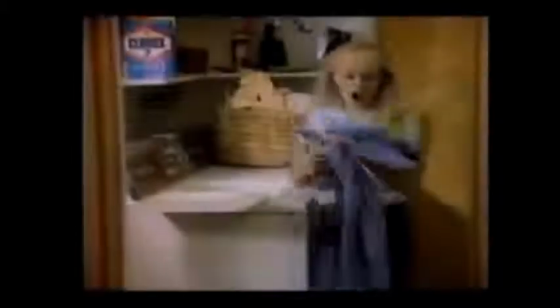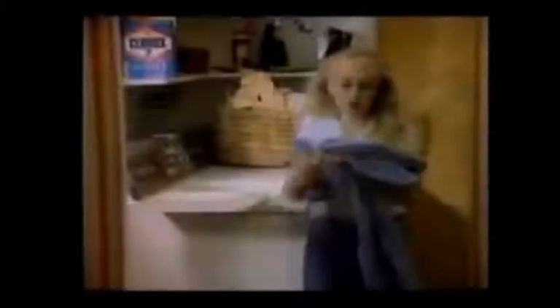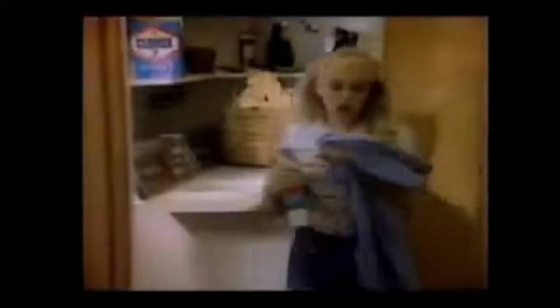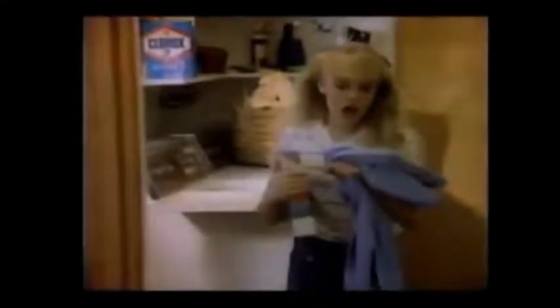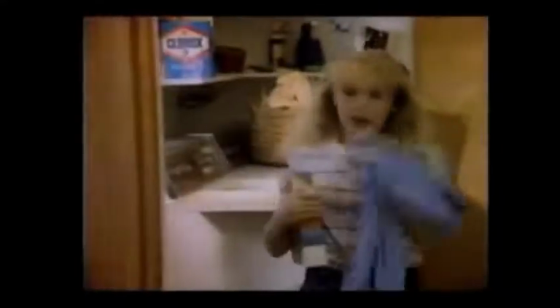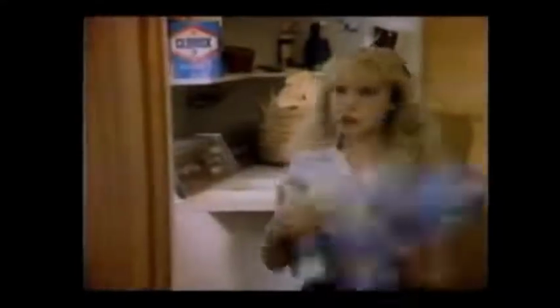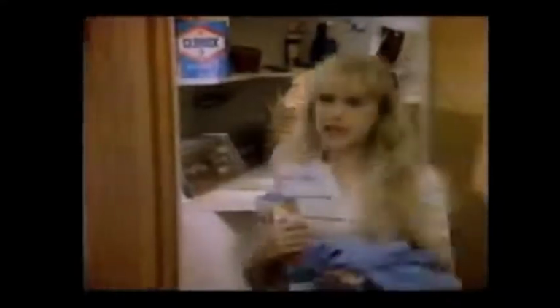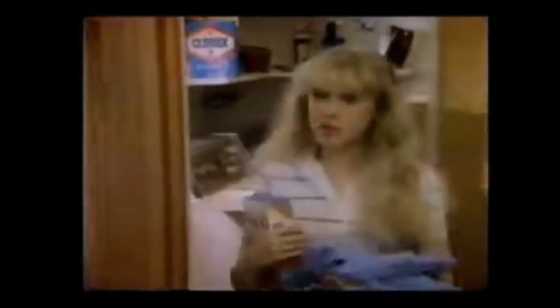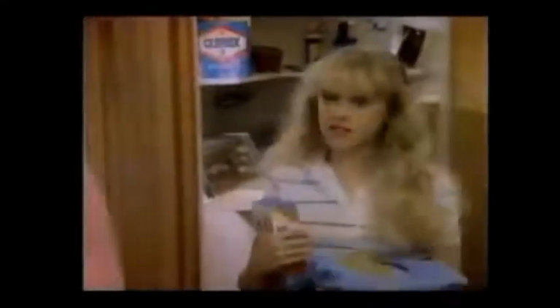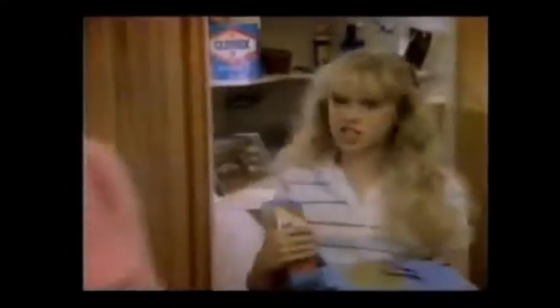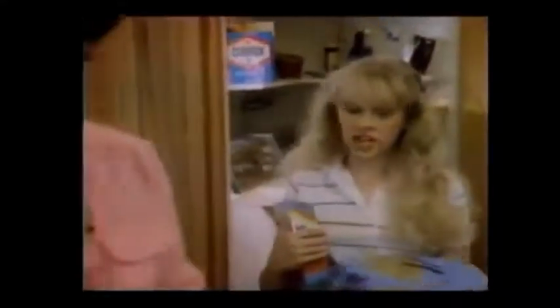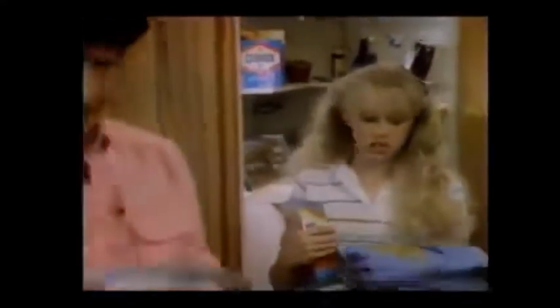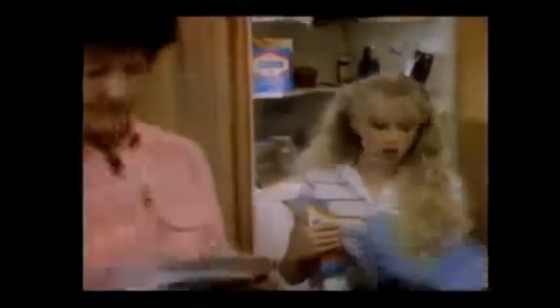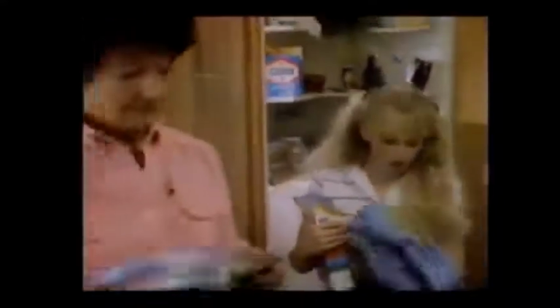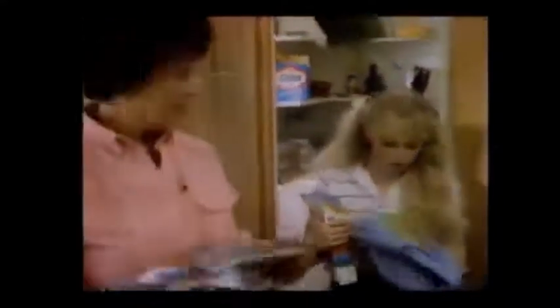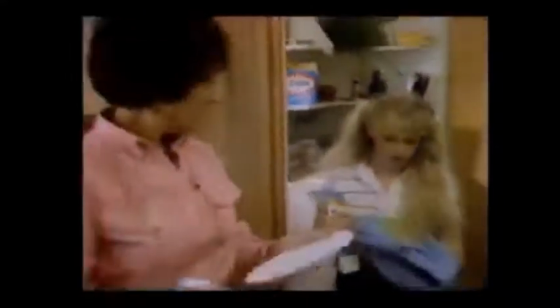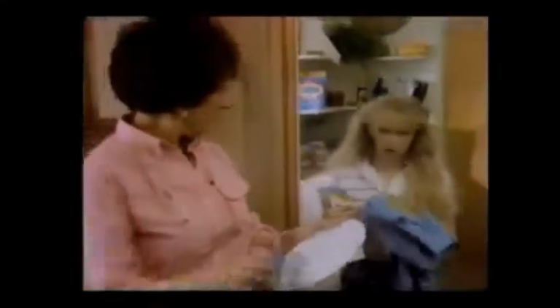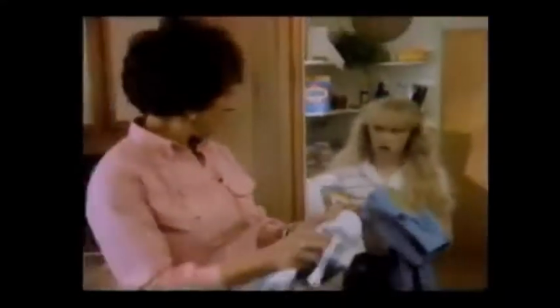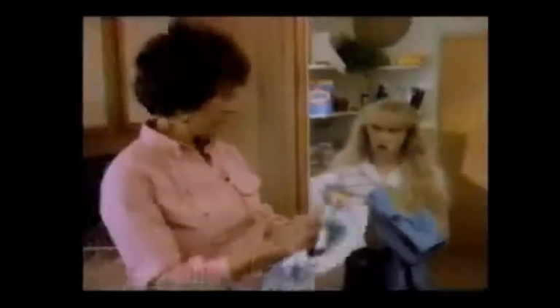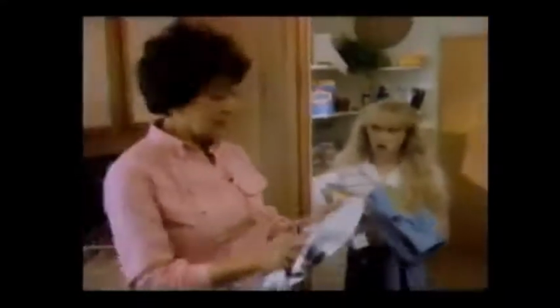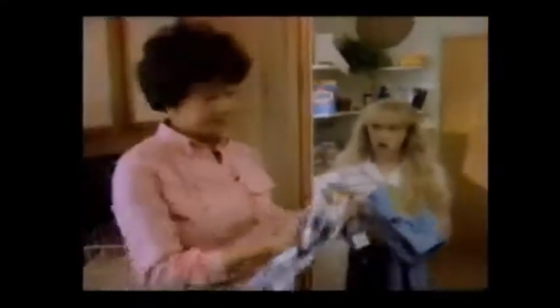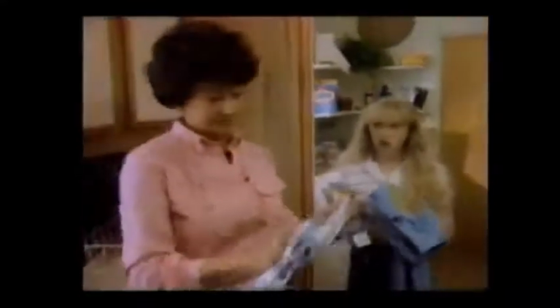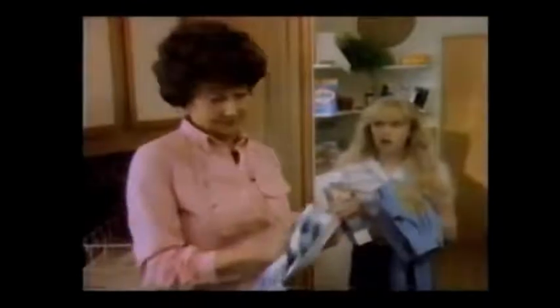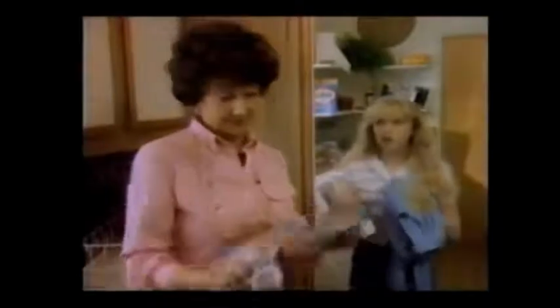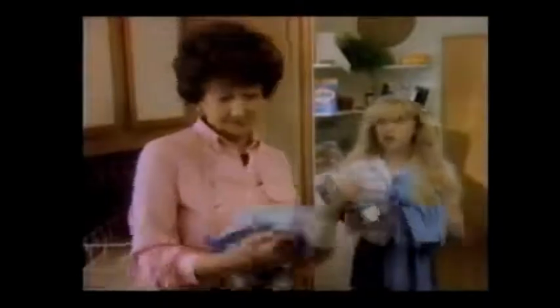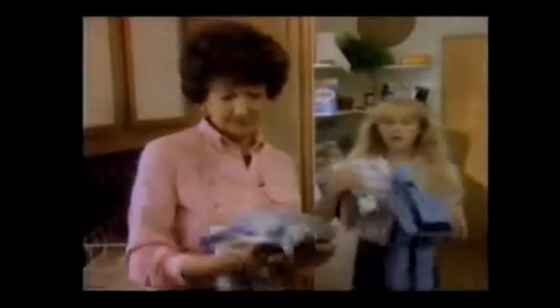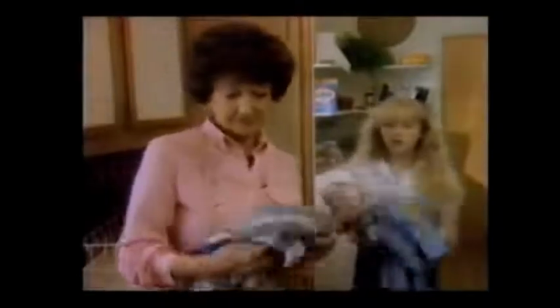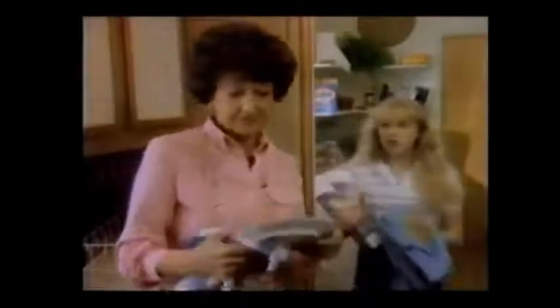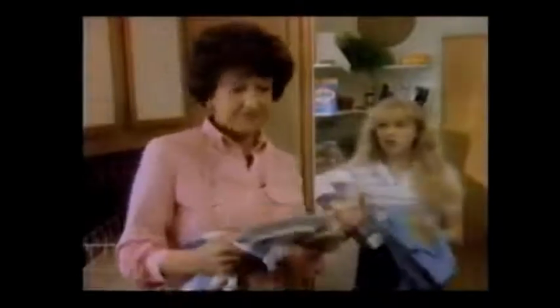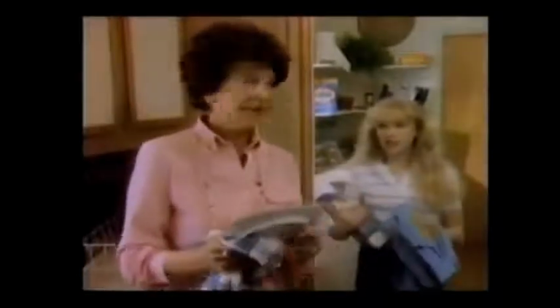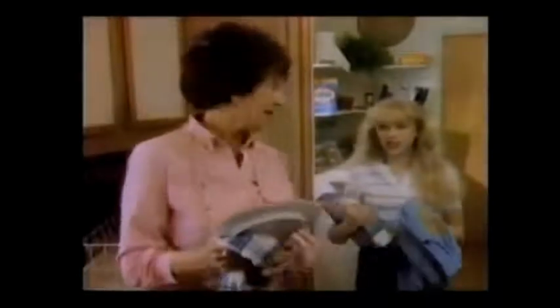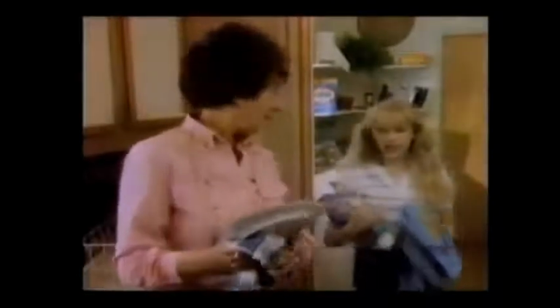Oh, no! My greatest pair of jeans! Total! So wear another pair. Oh, Grandma, you just don't understand.